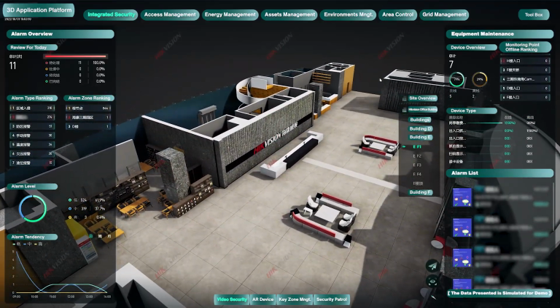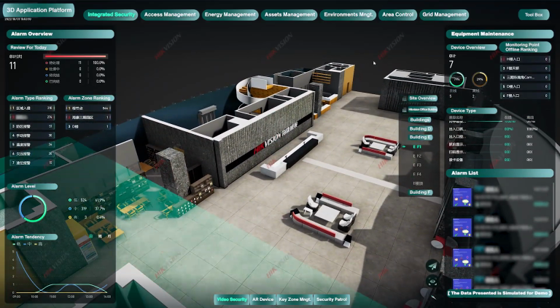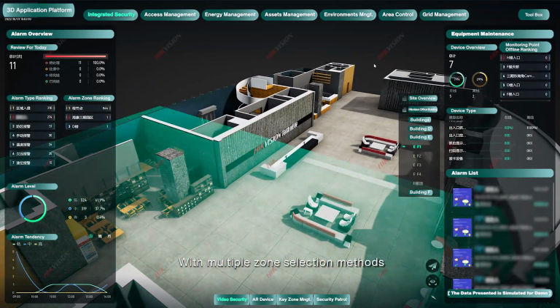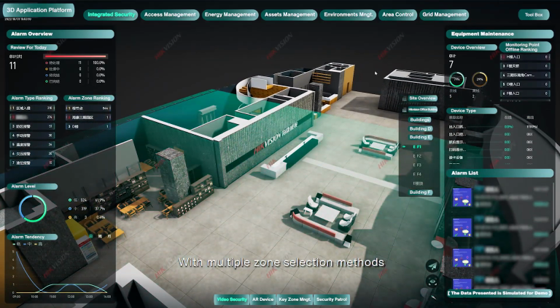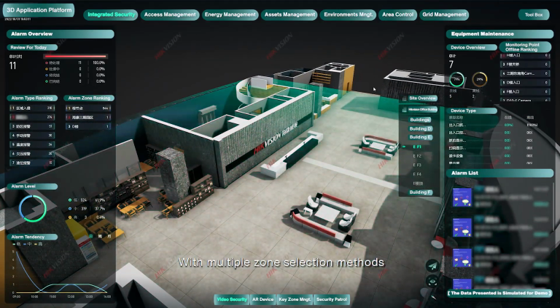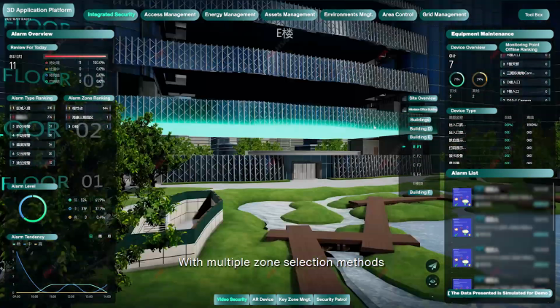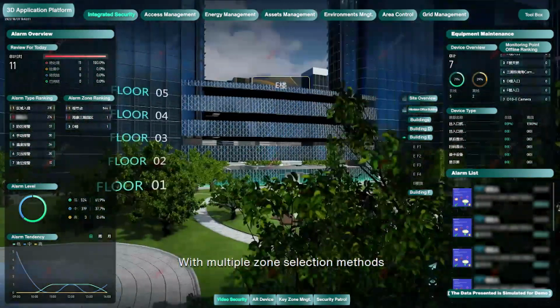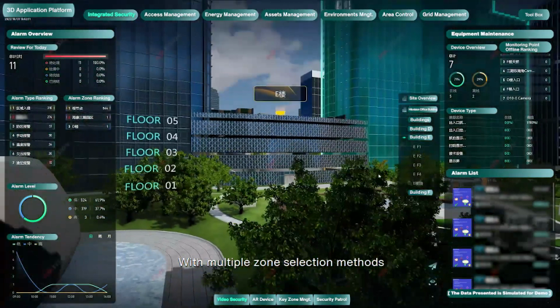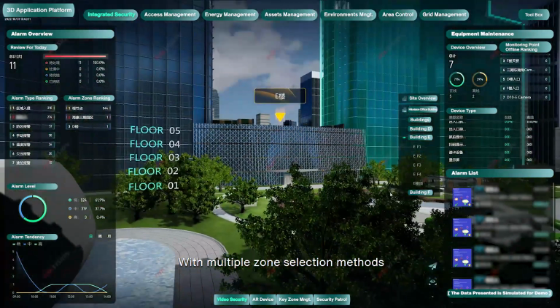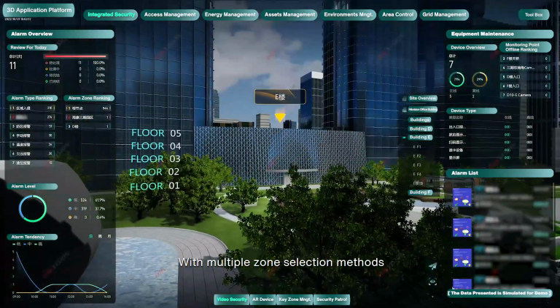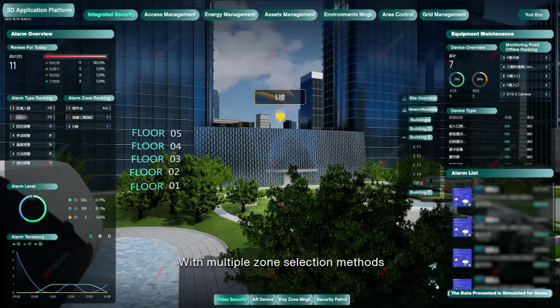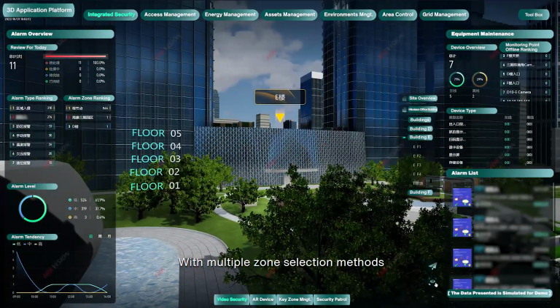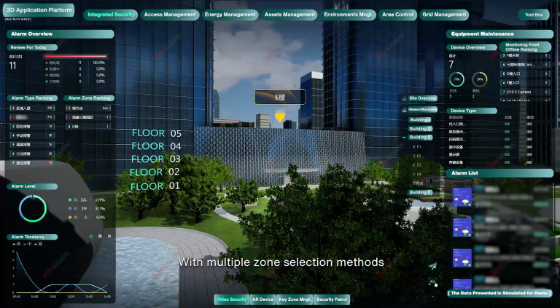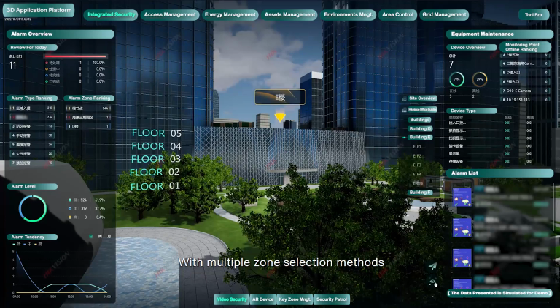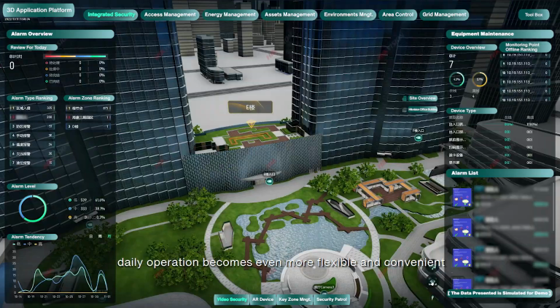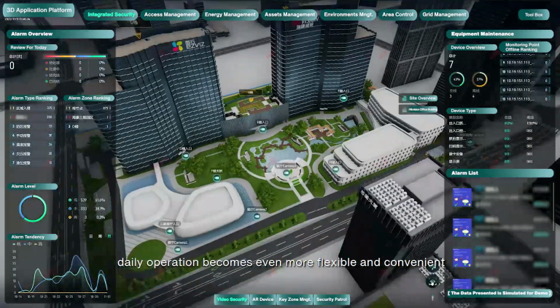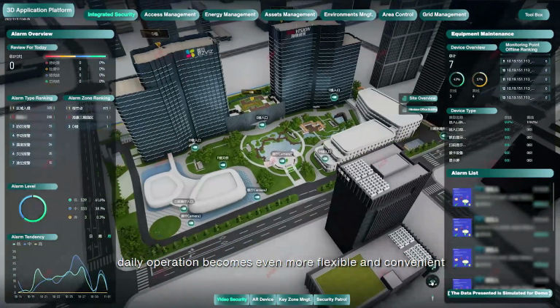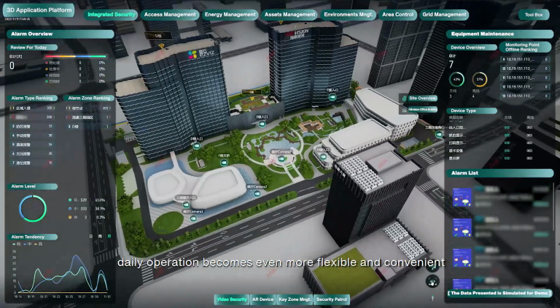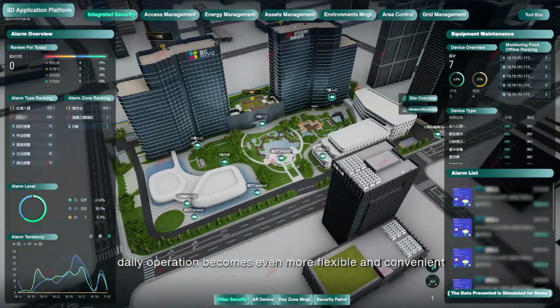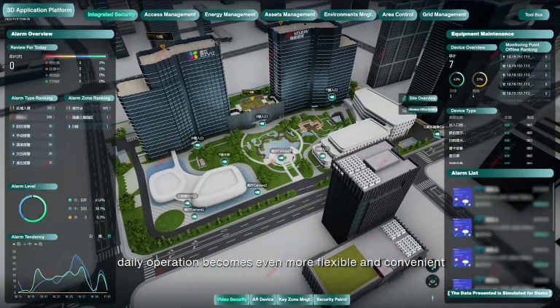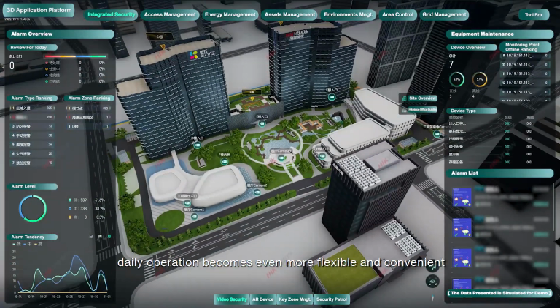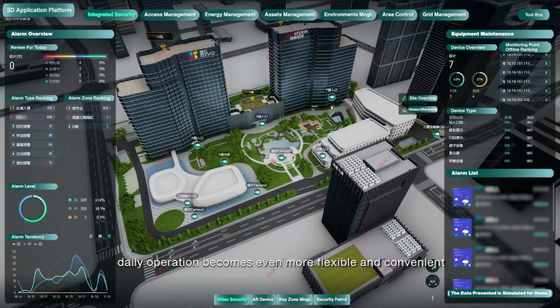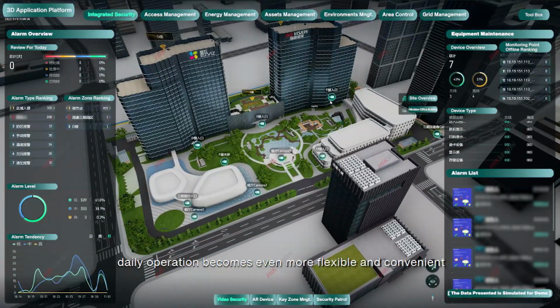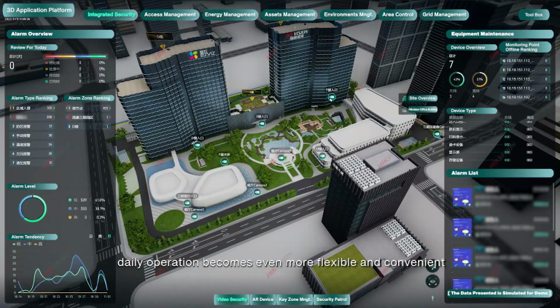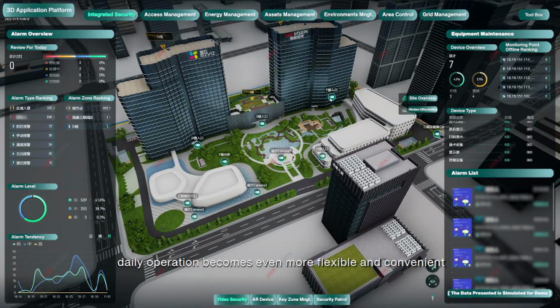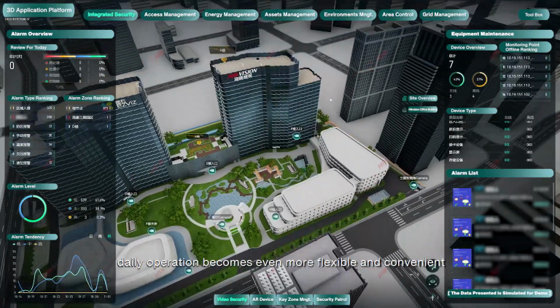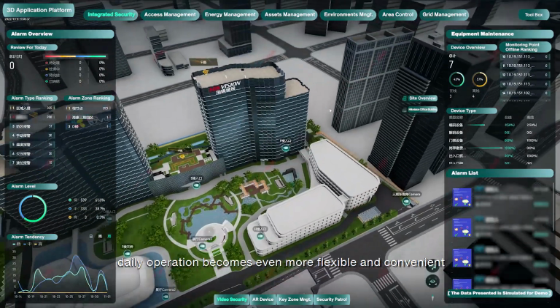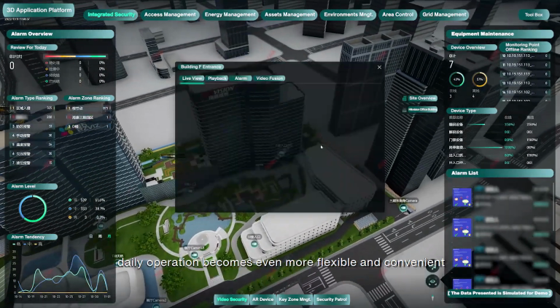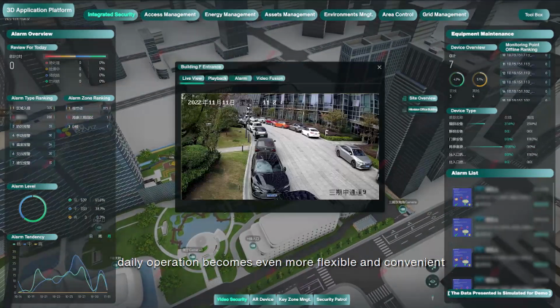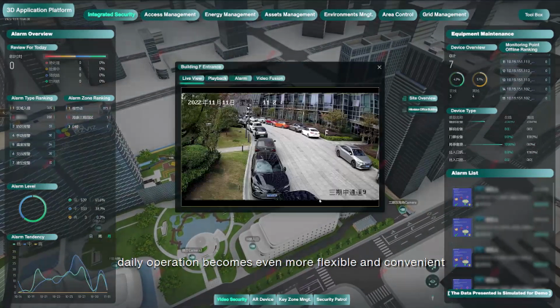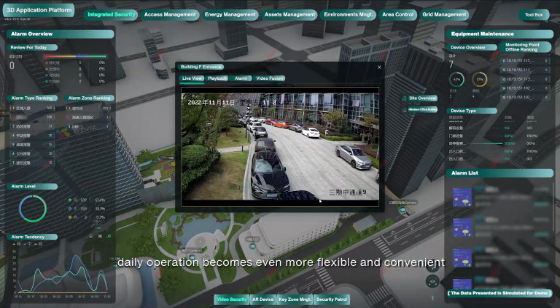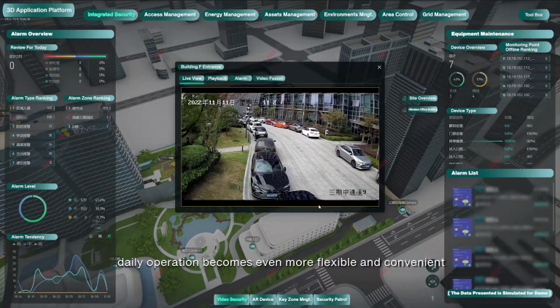With multiple zone selection methods, daily operation becomes even more flexible and convenient.